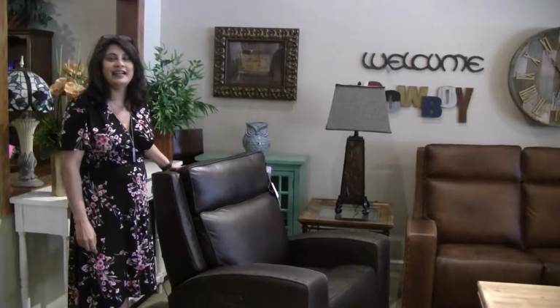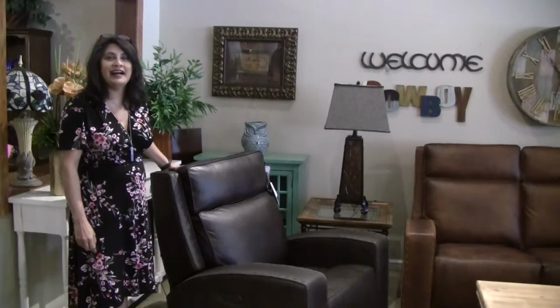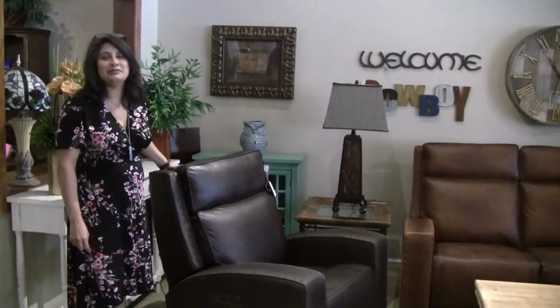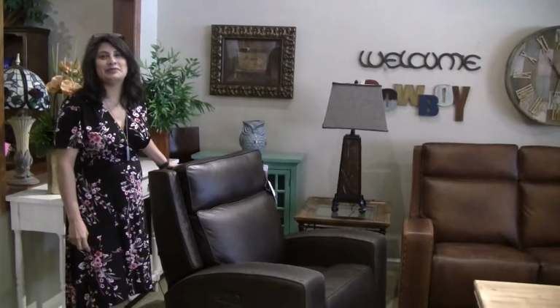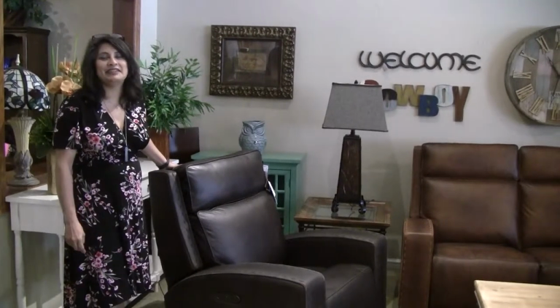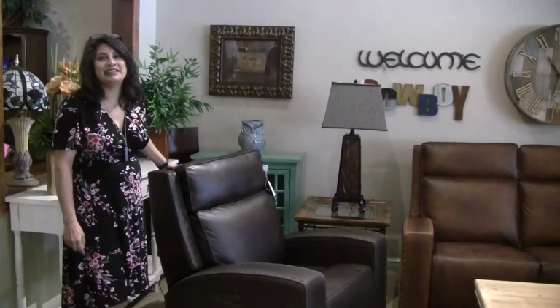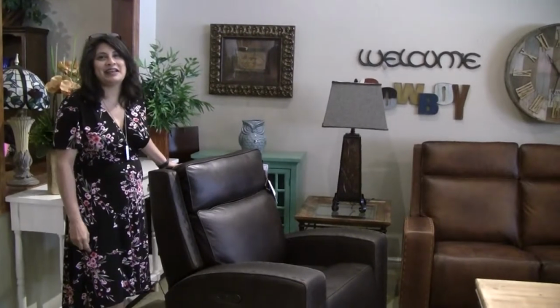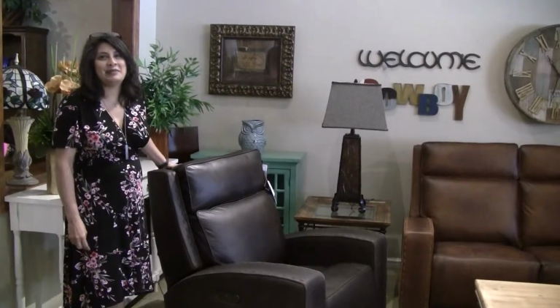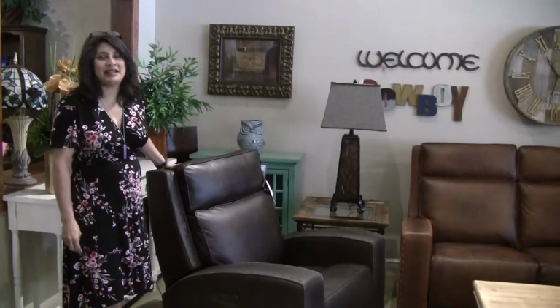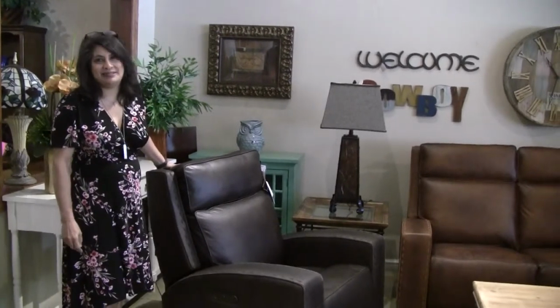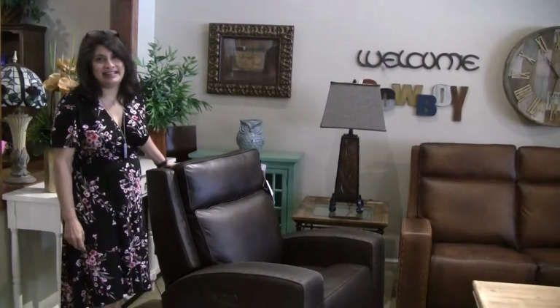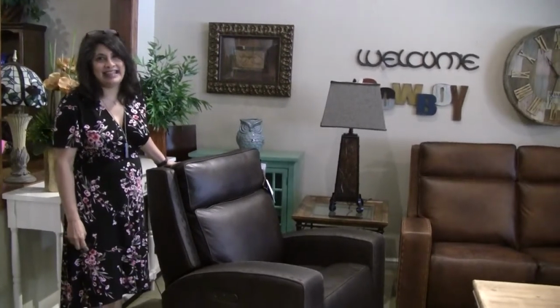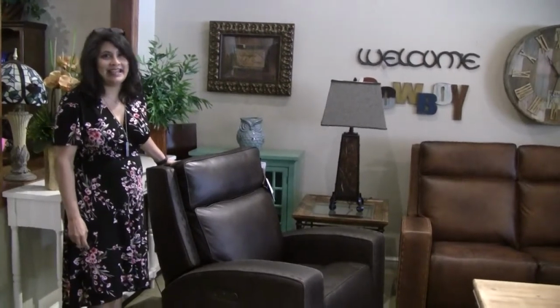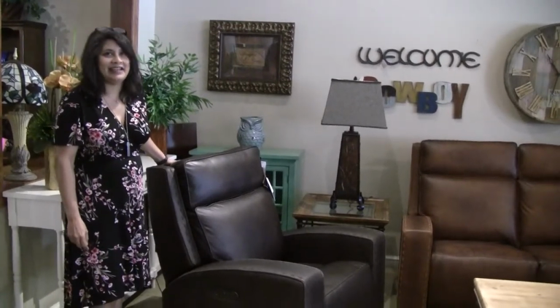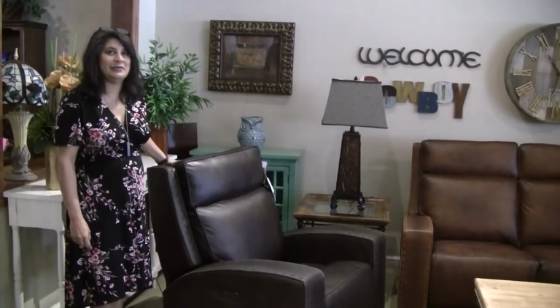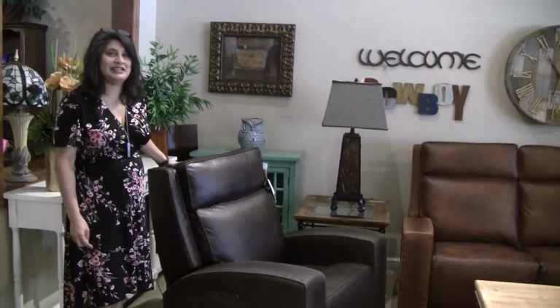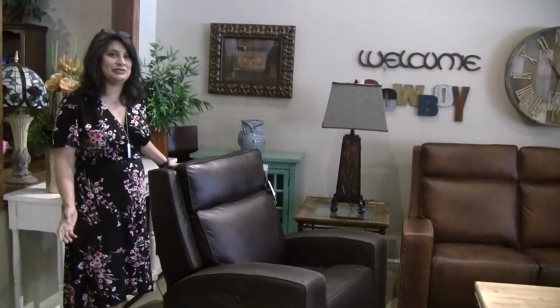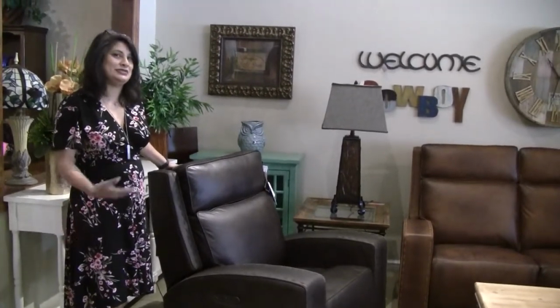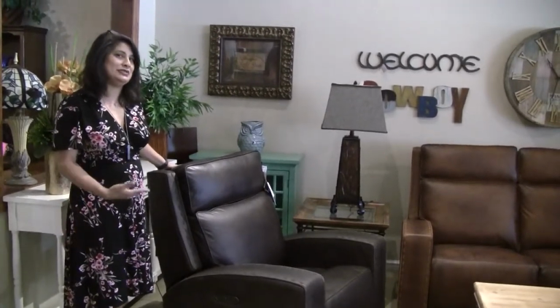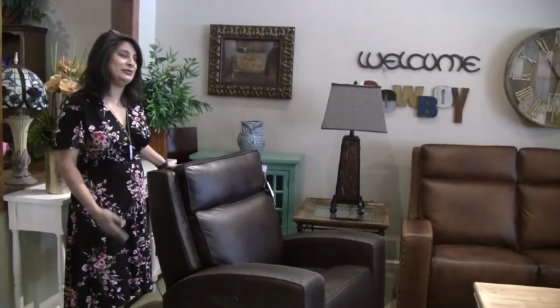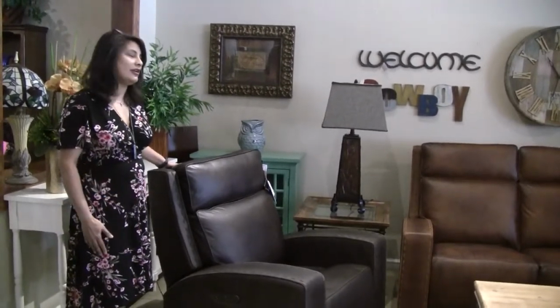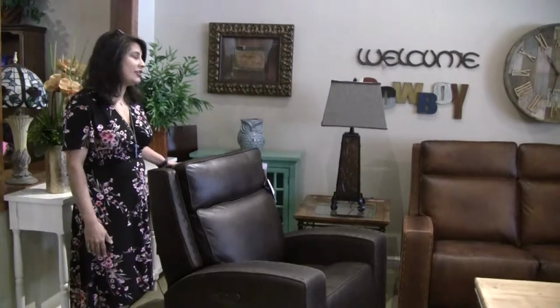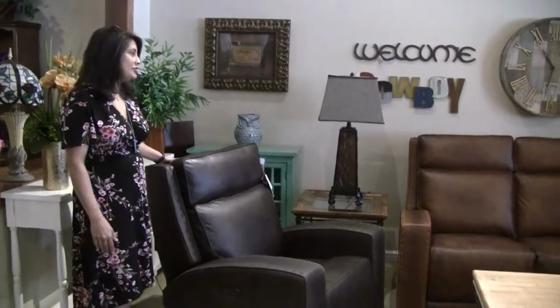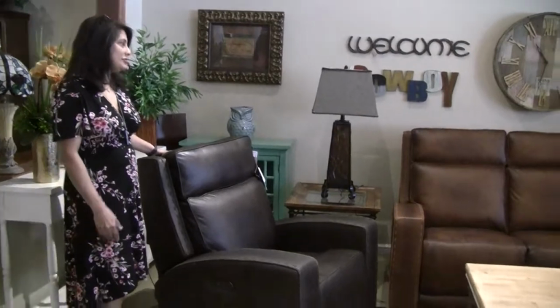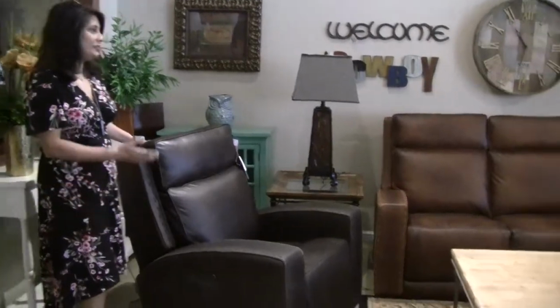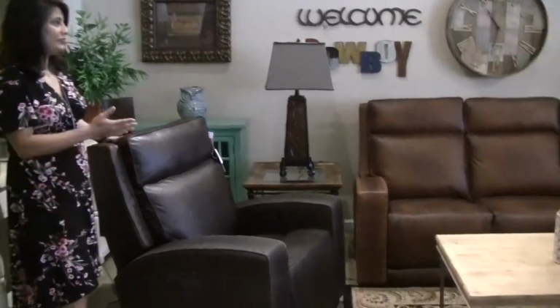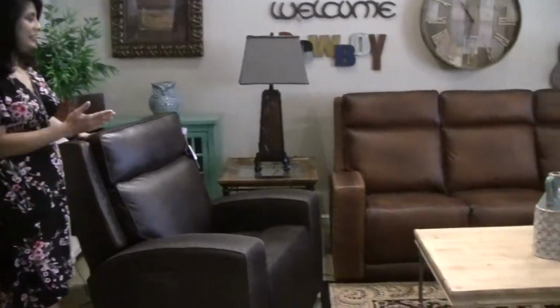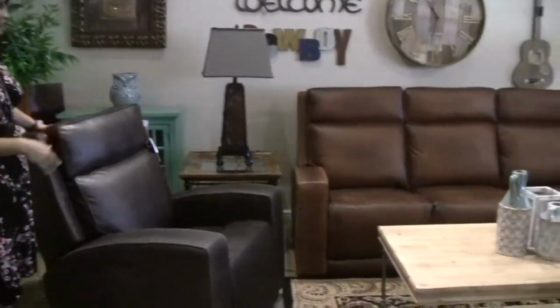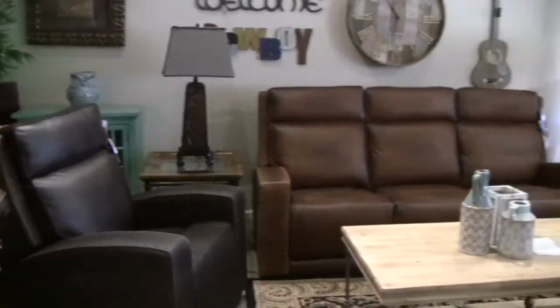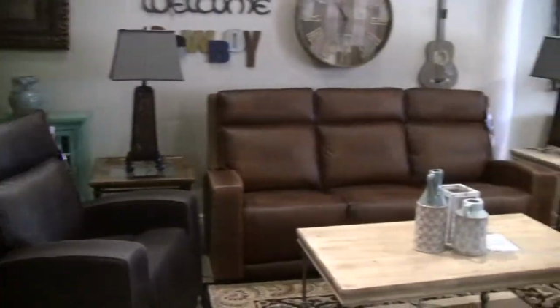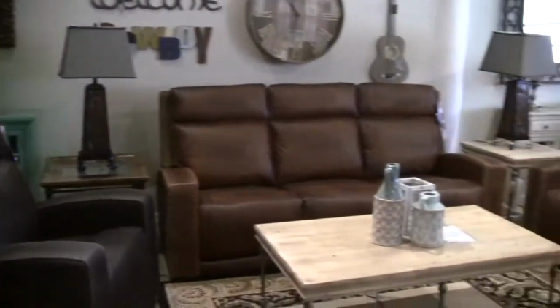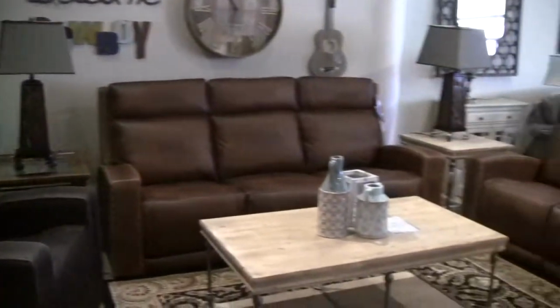Hi, welcome to Laney's. My name is Elaine, and I want to introduce you to our Archer Sofa Left Seat and Recliner.